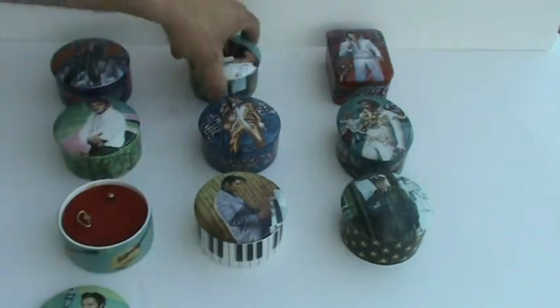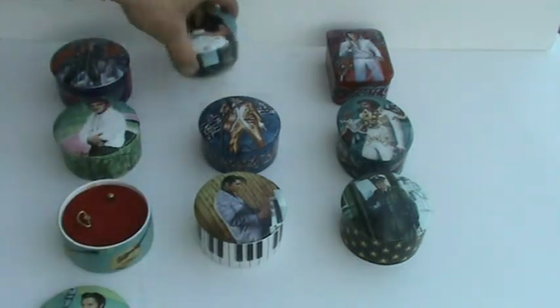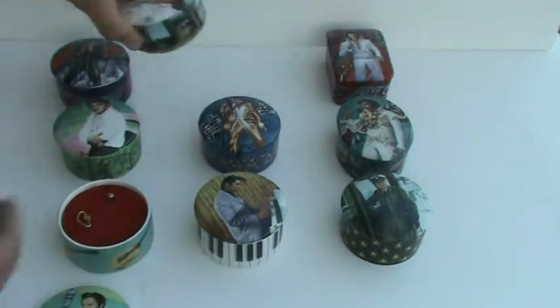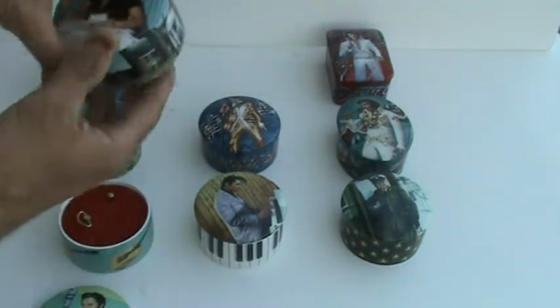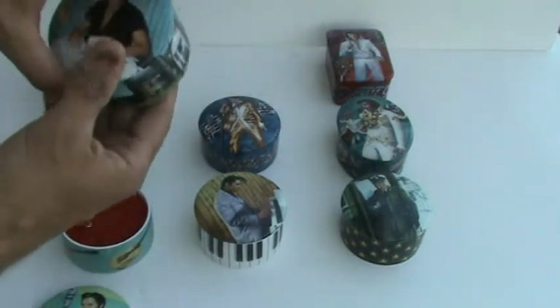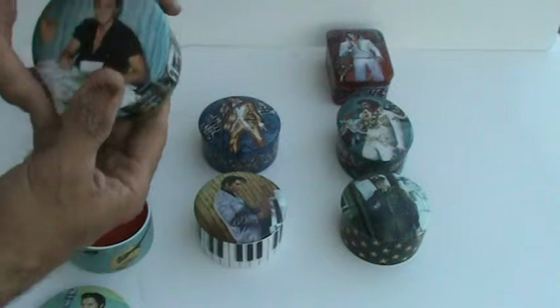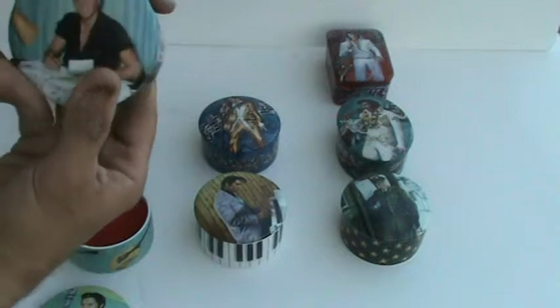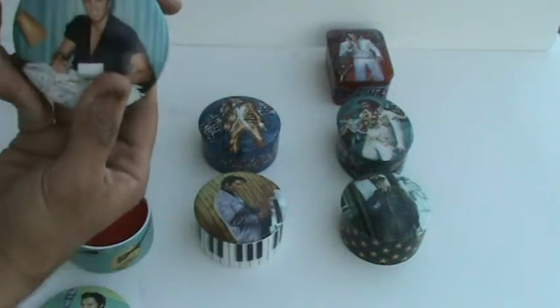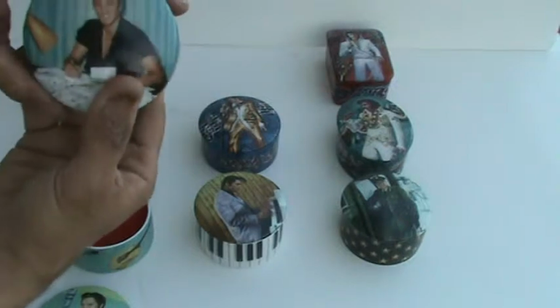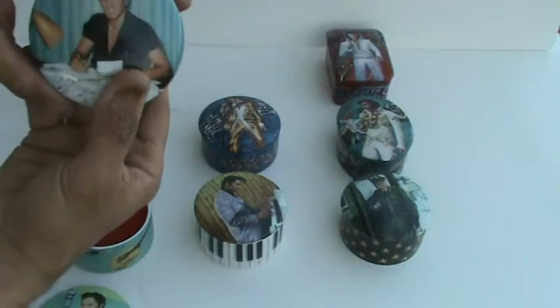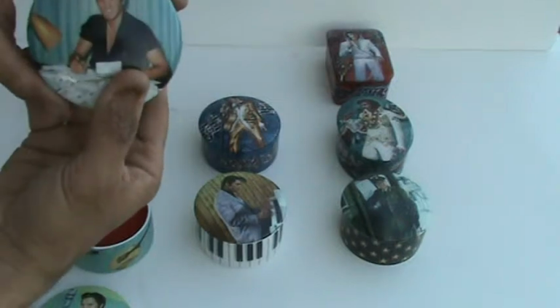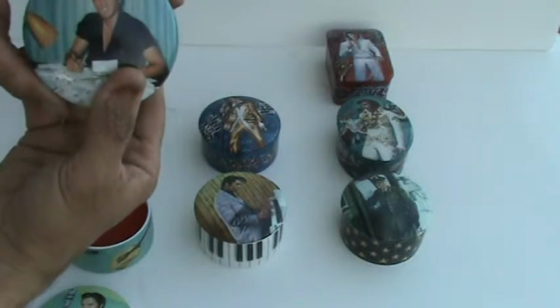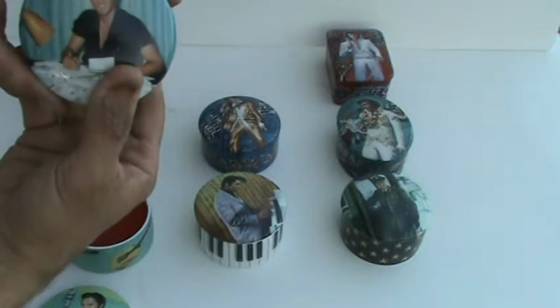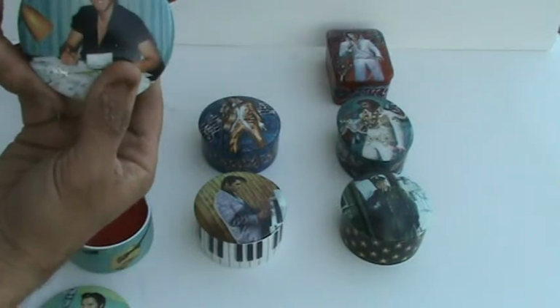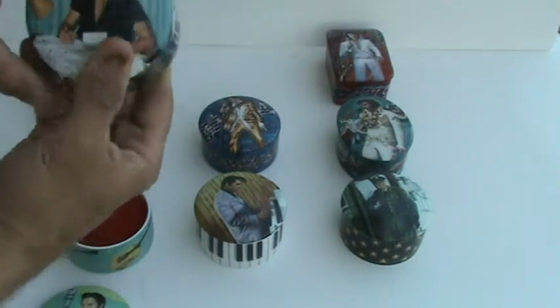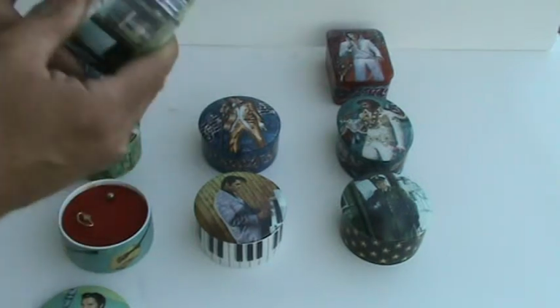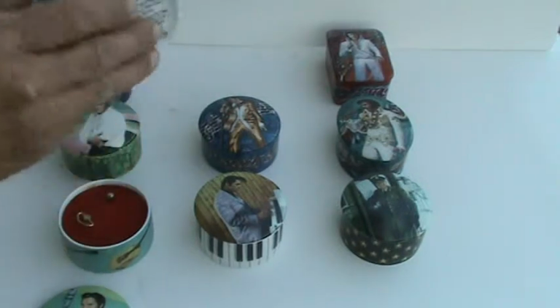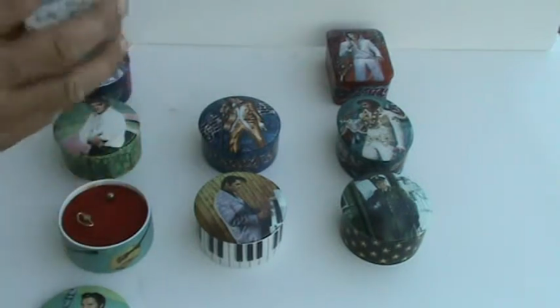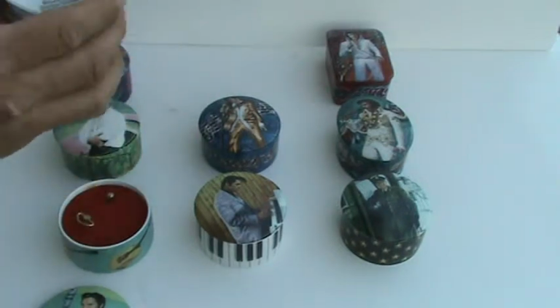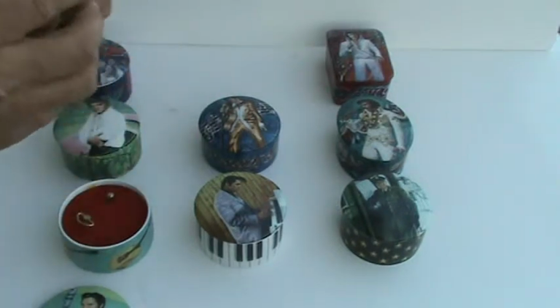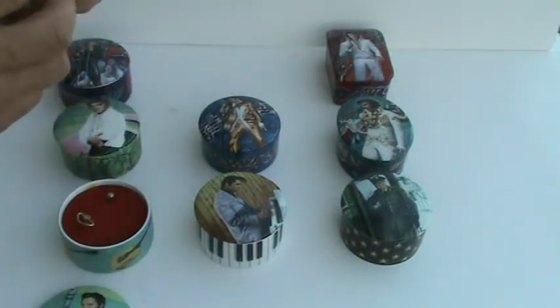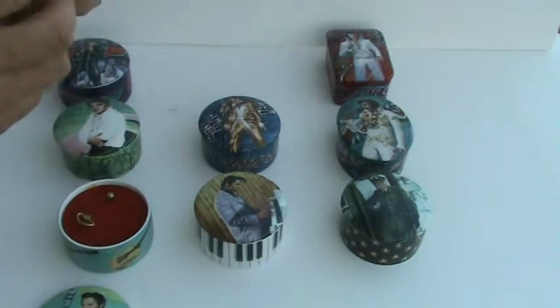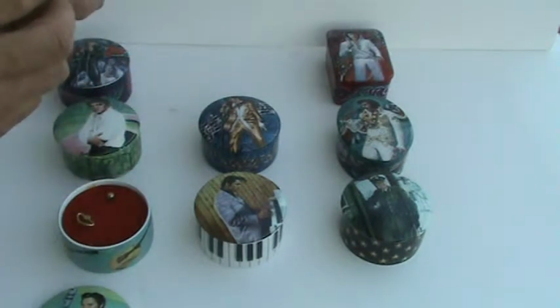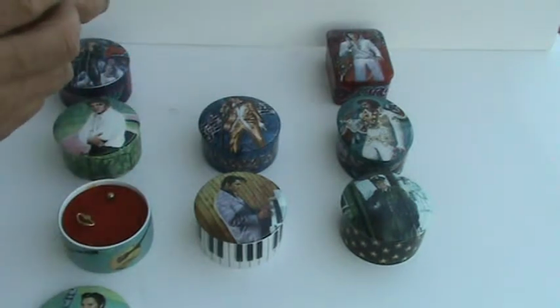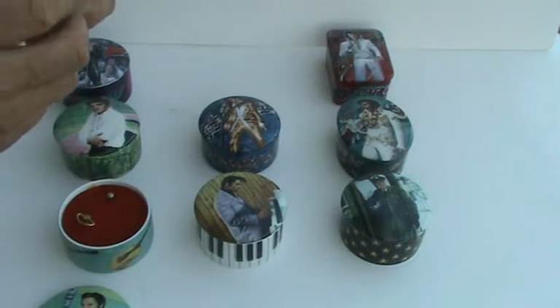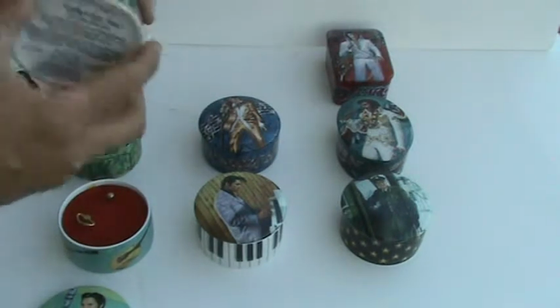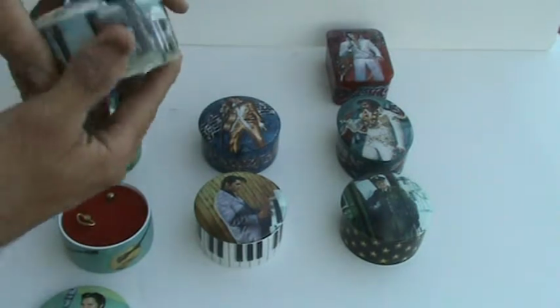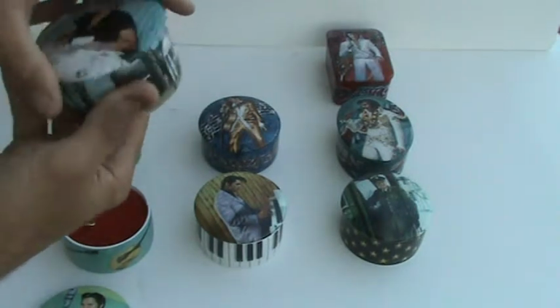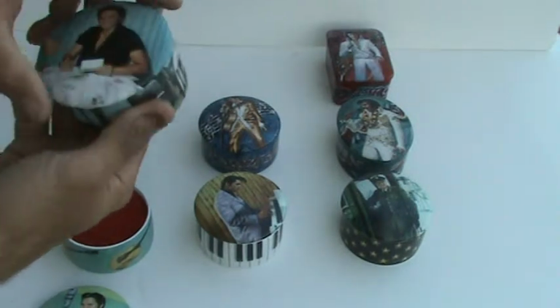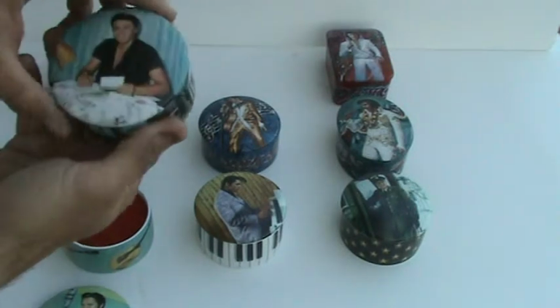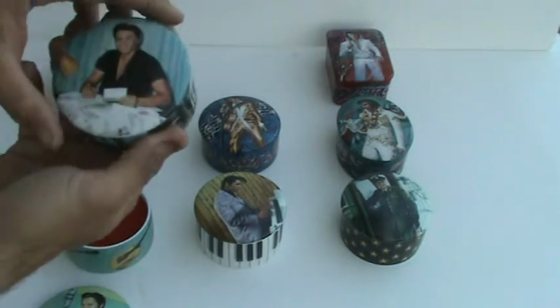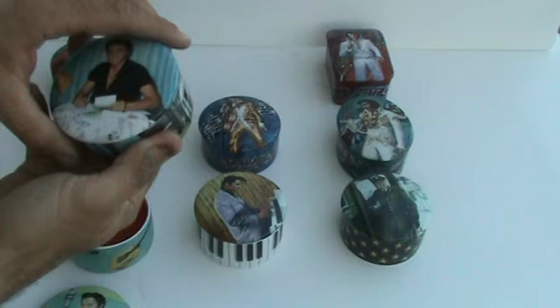This one — the artwork is Letters from Fans, and it plays Blue Suede Shoes.